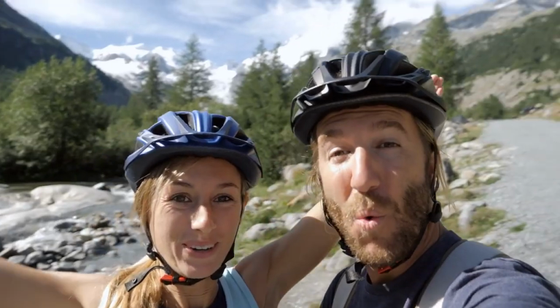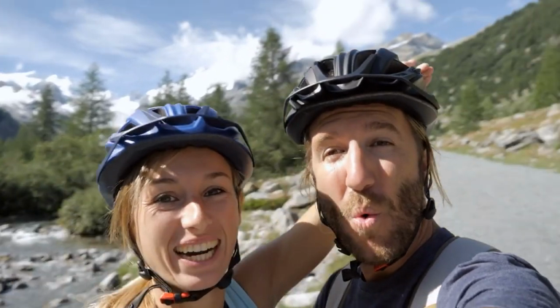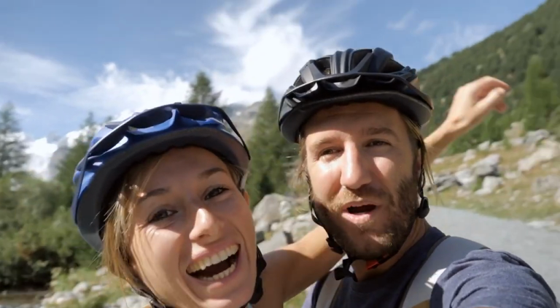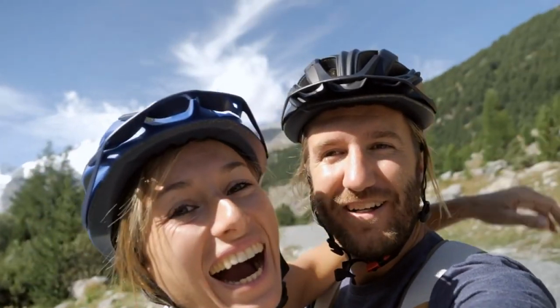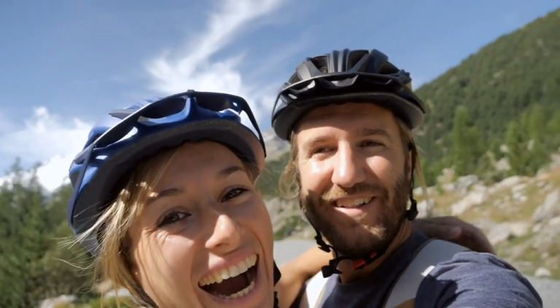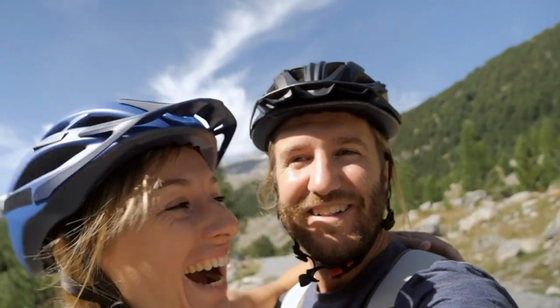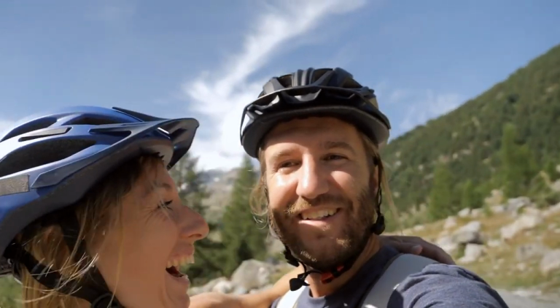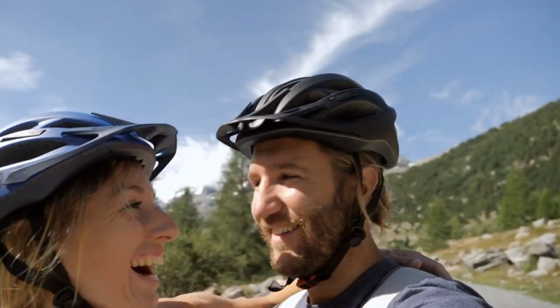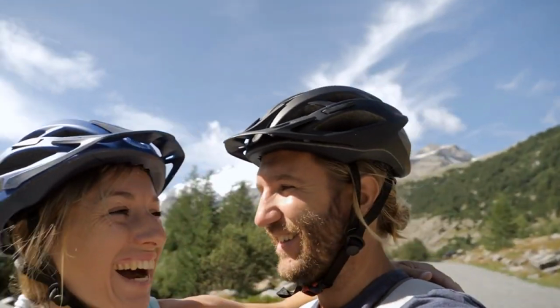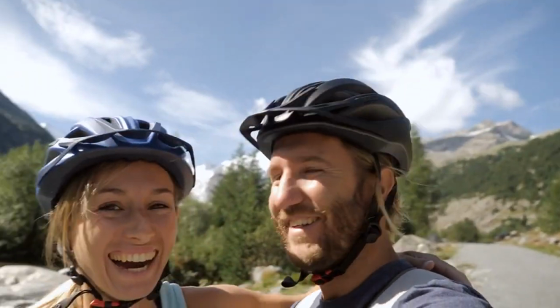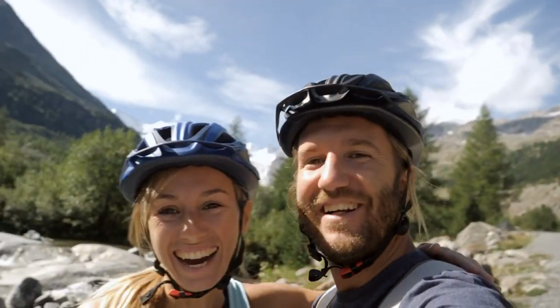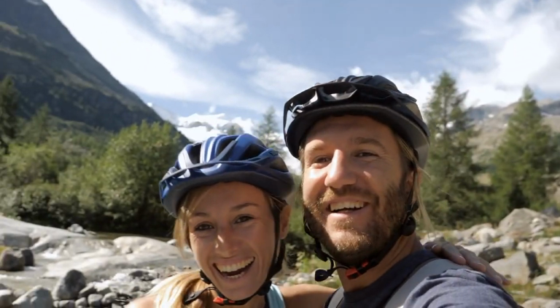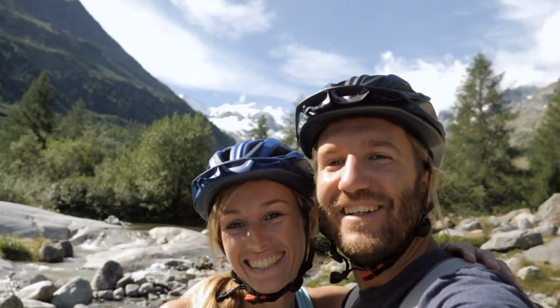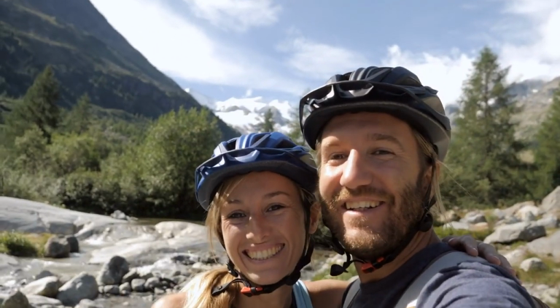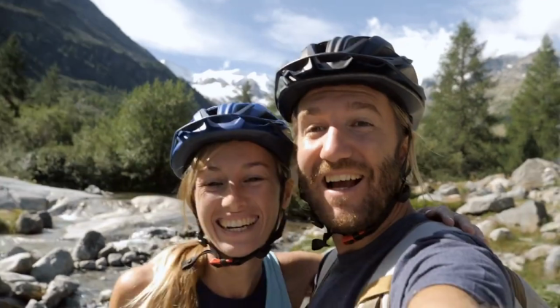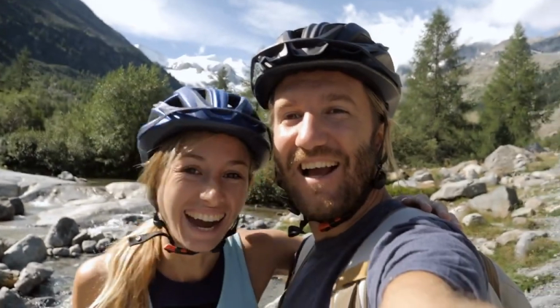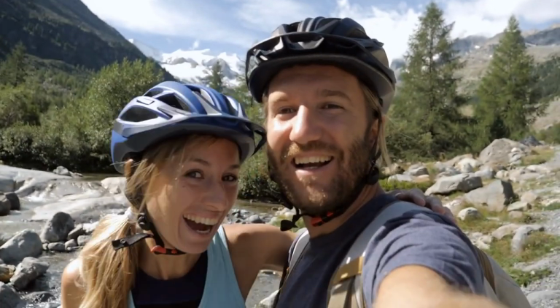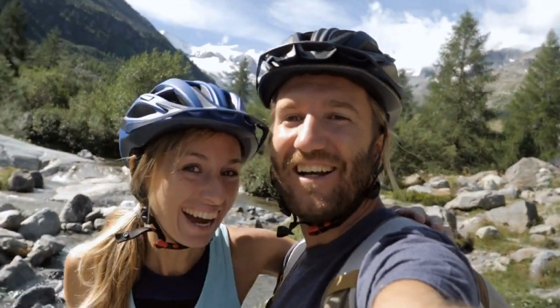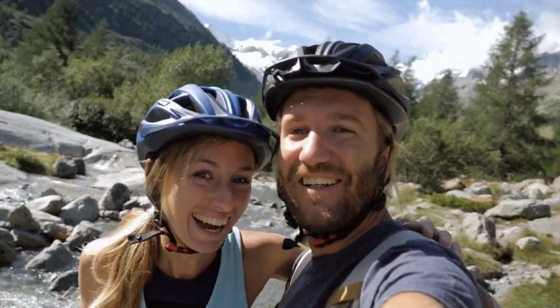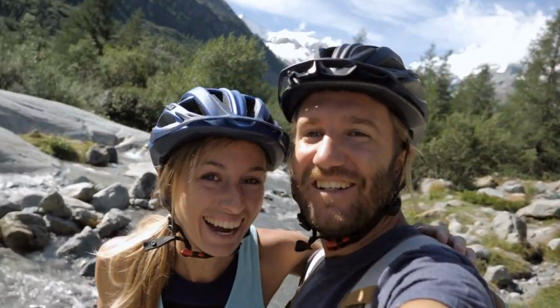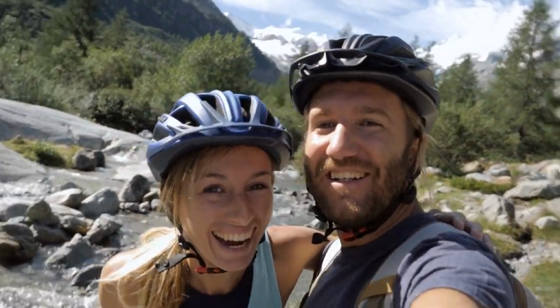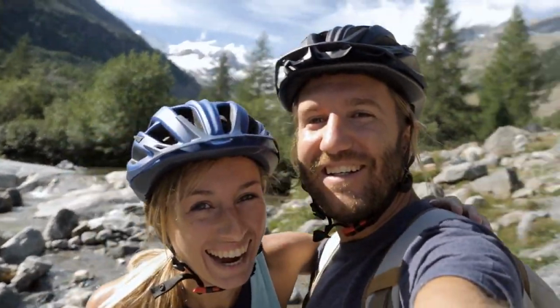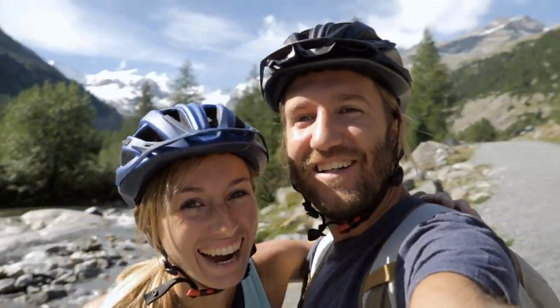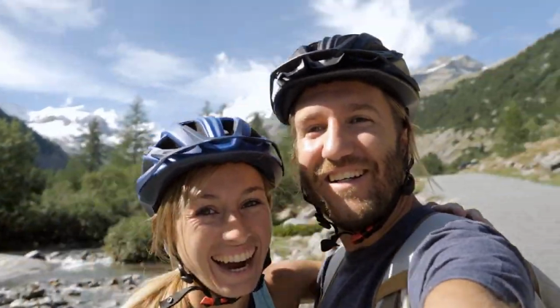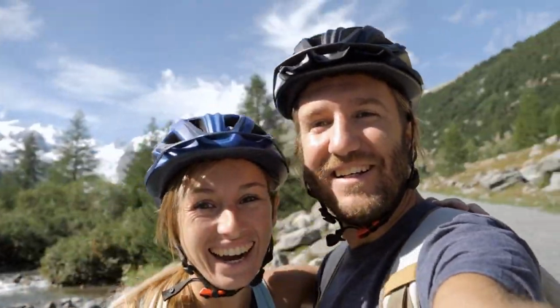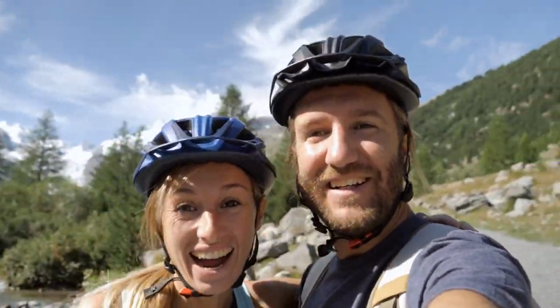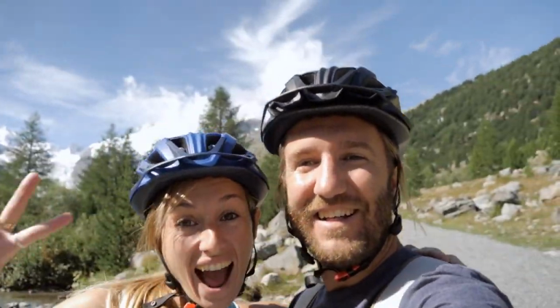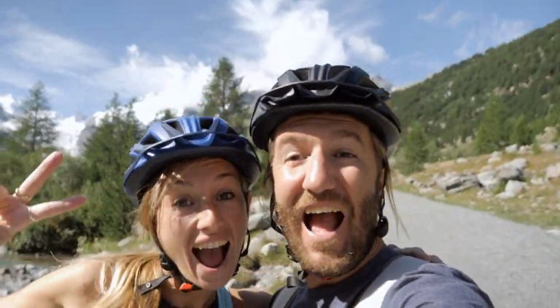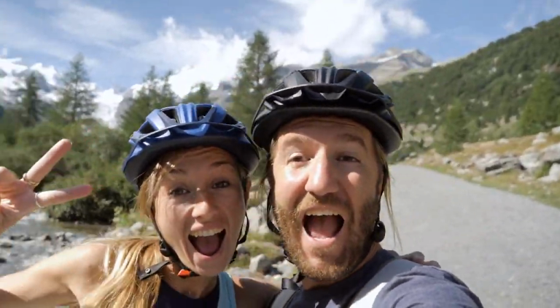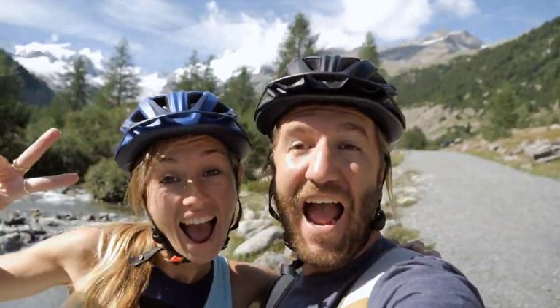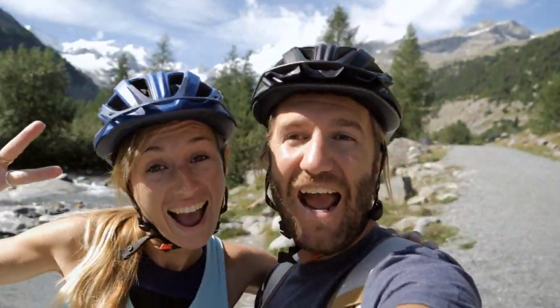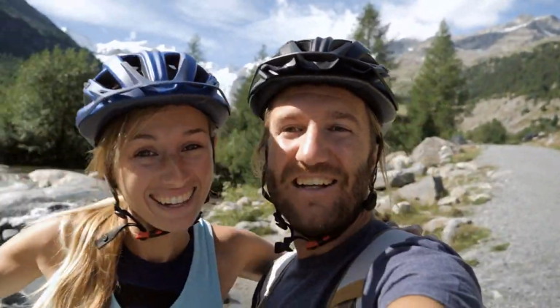Bicycle helmets aren't just safety gear. They're a statement of style and a testament to technology tailored for different terrains and types of riders.